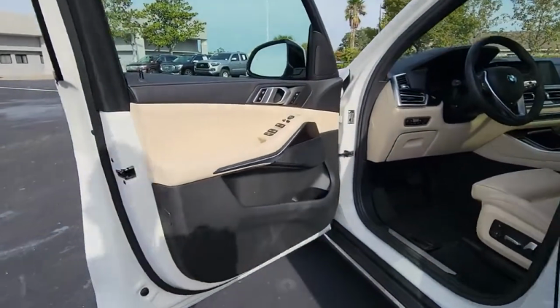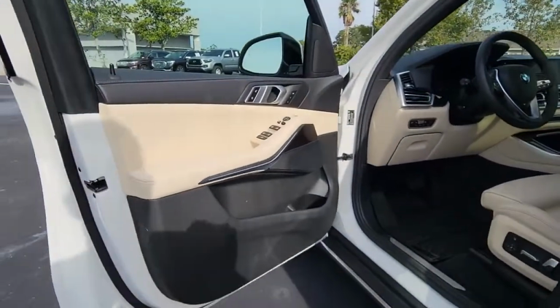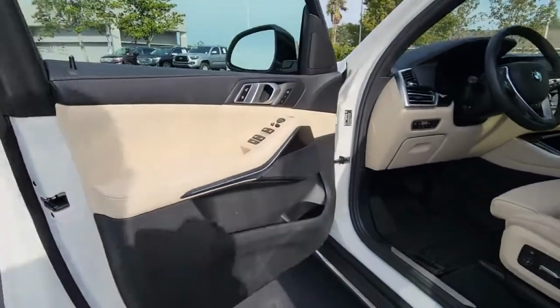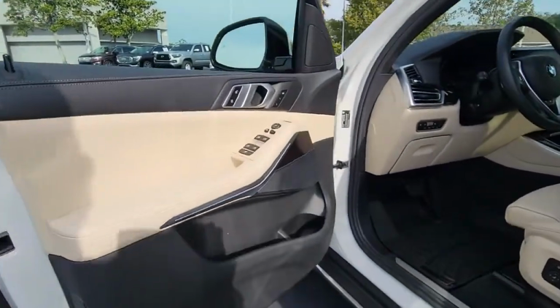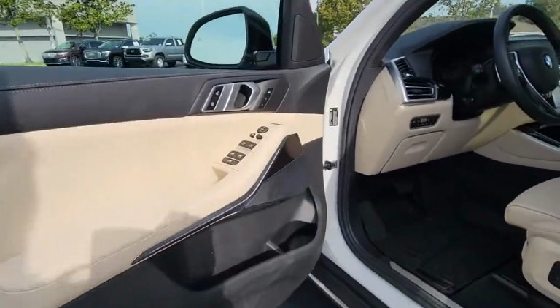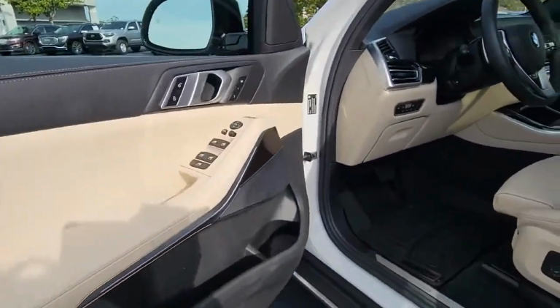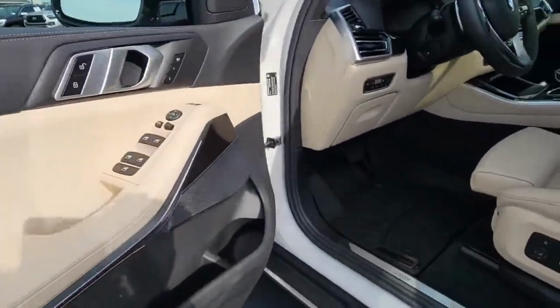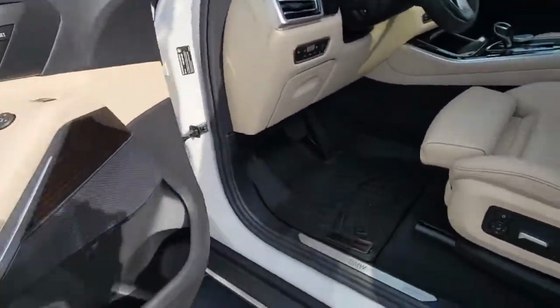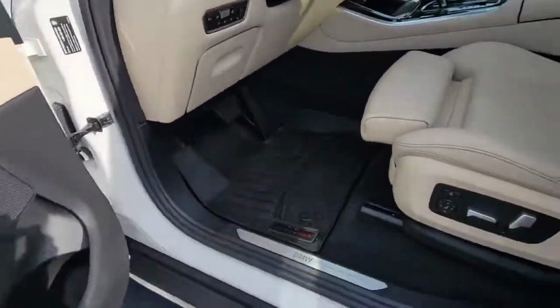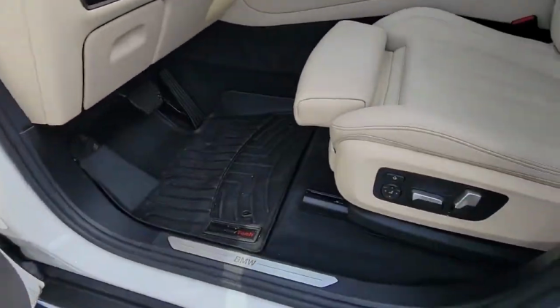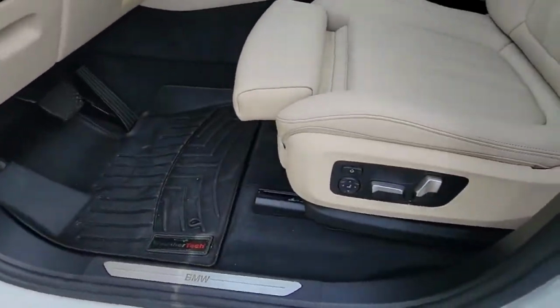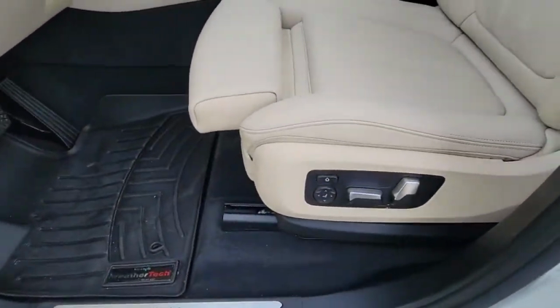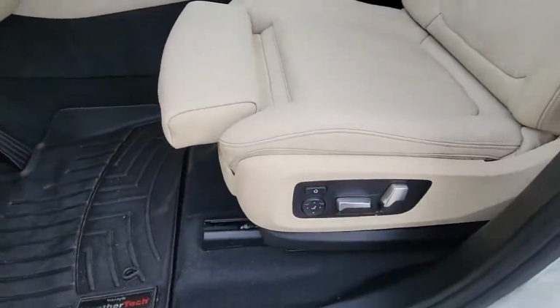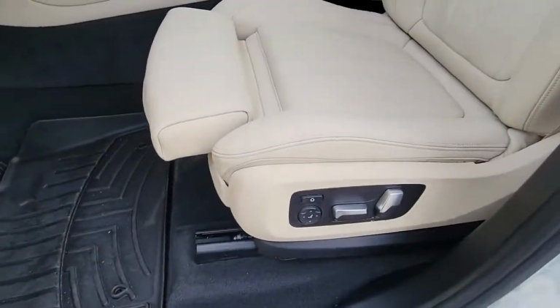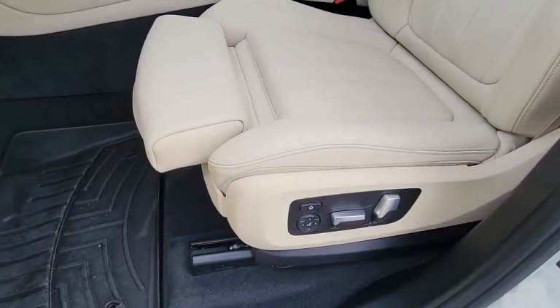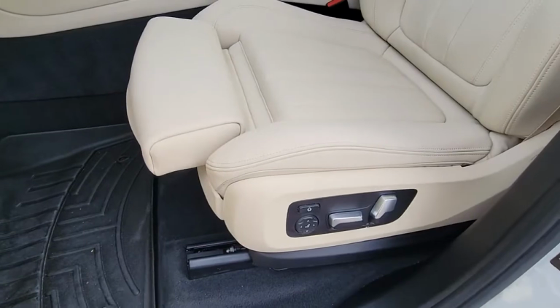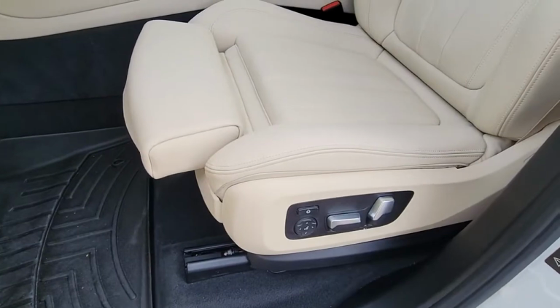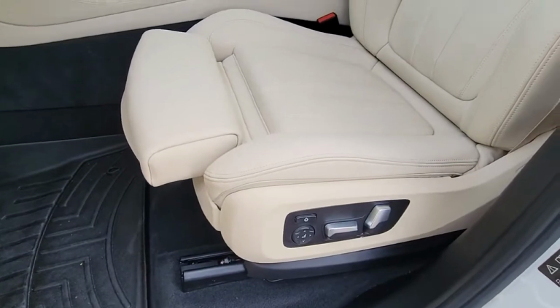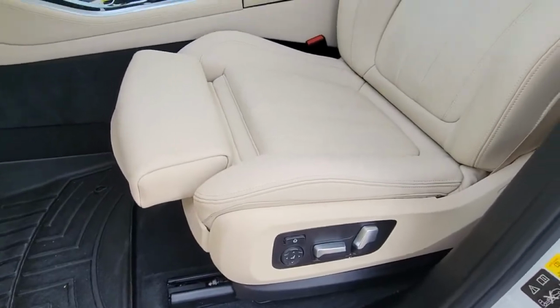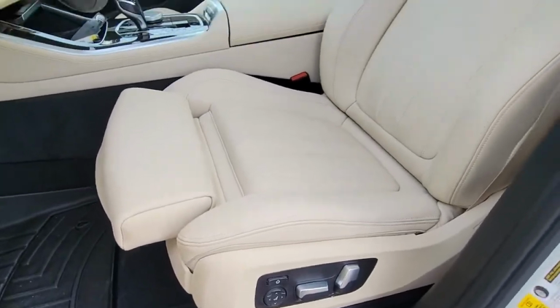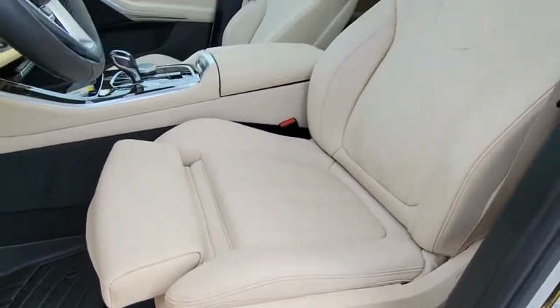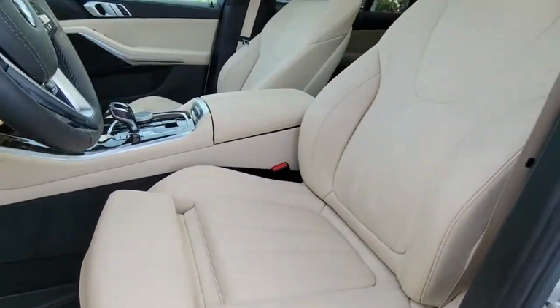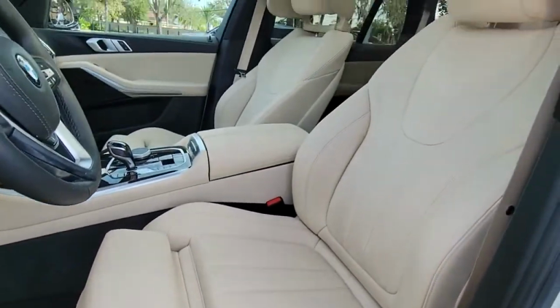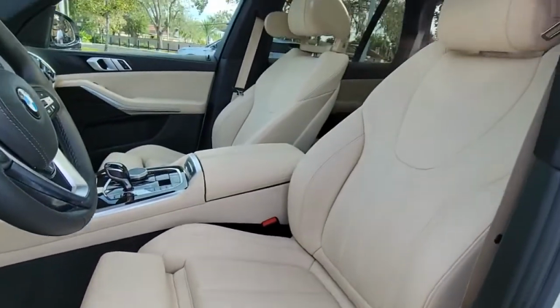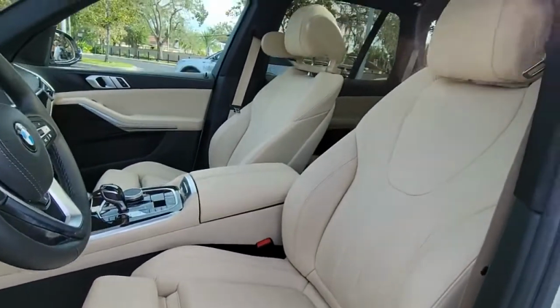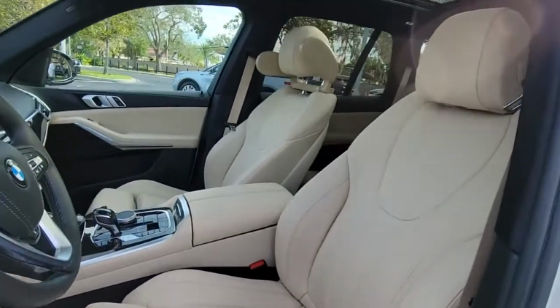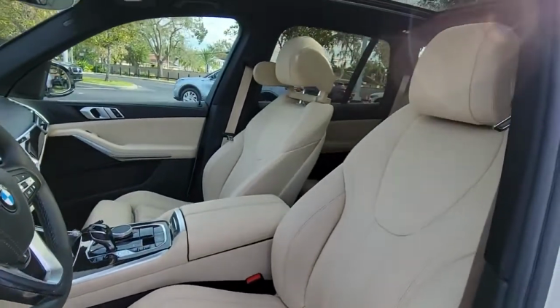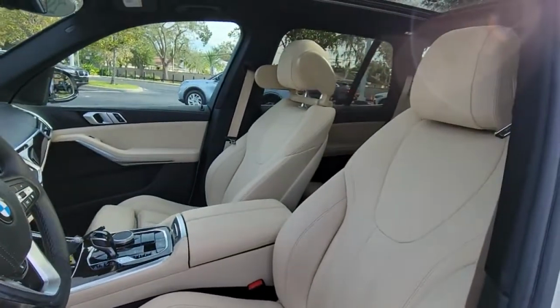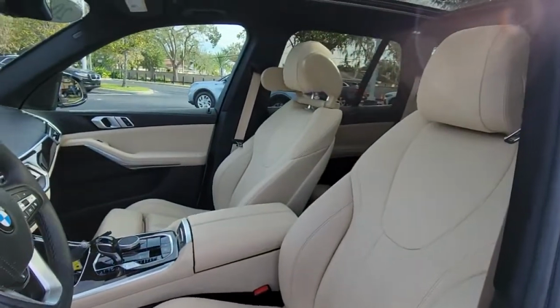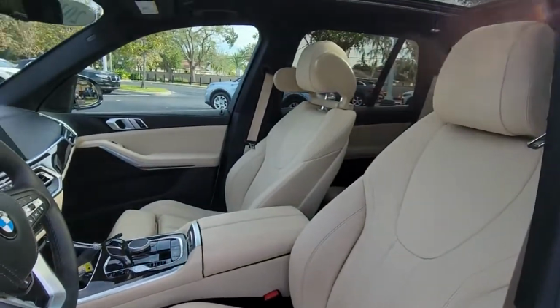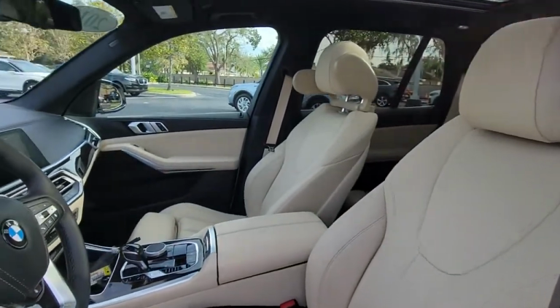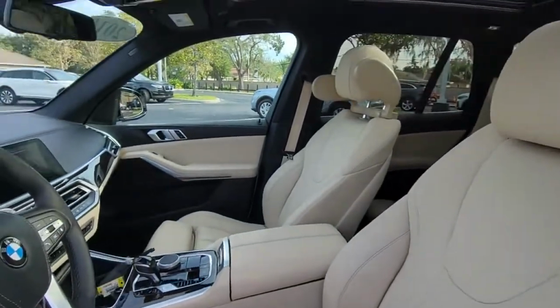Spacious and refined on the inside. Don't mess with me on the outside. Be bold — drive the X5. Live.